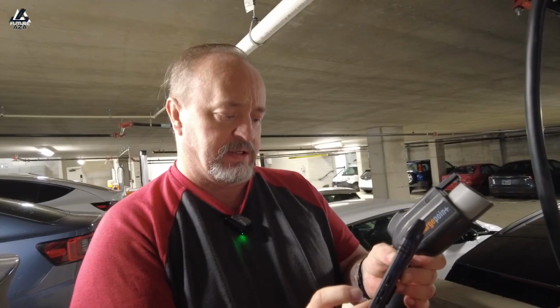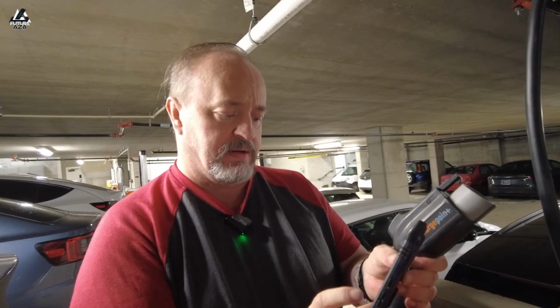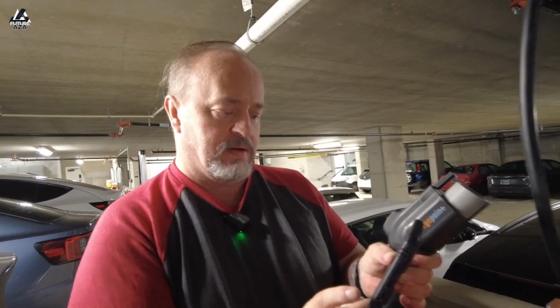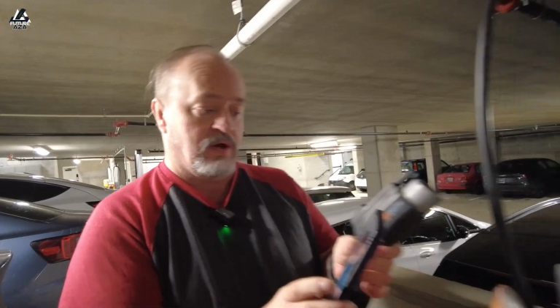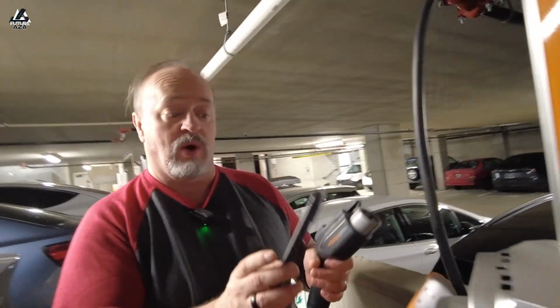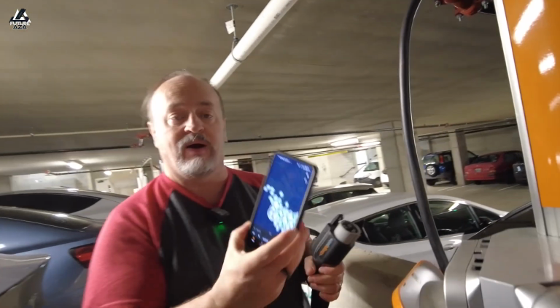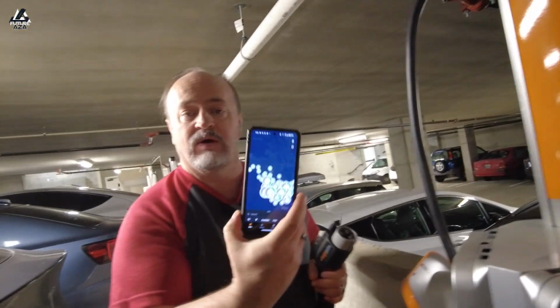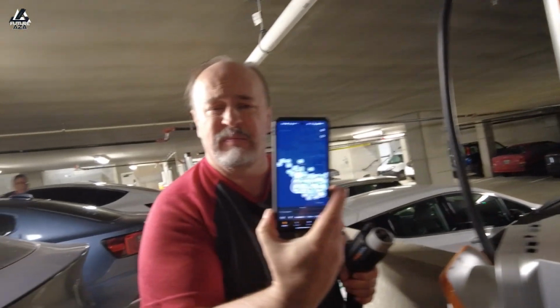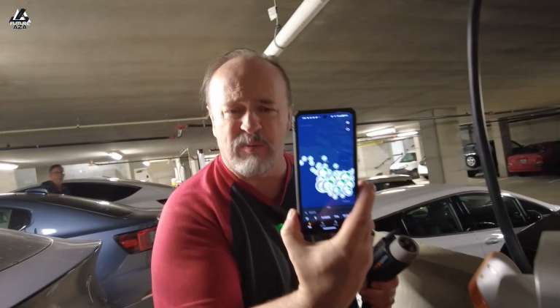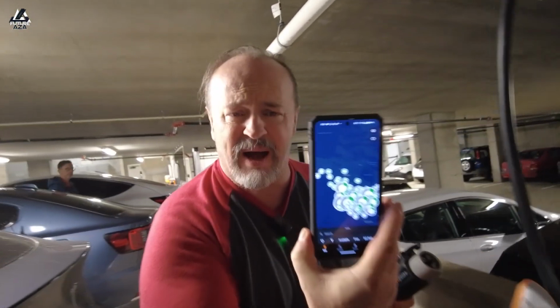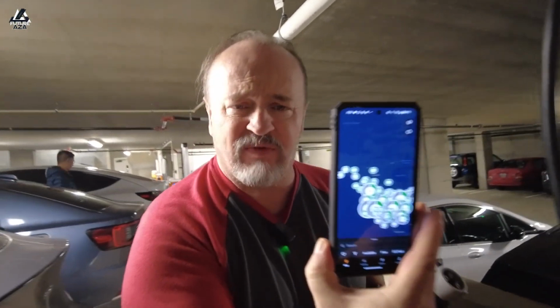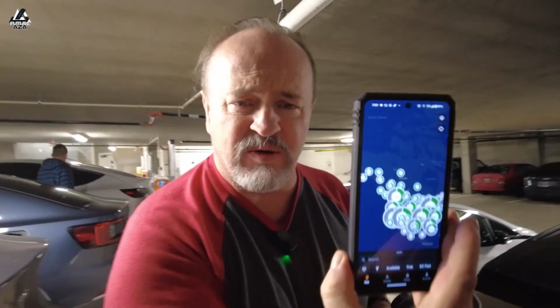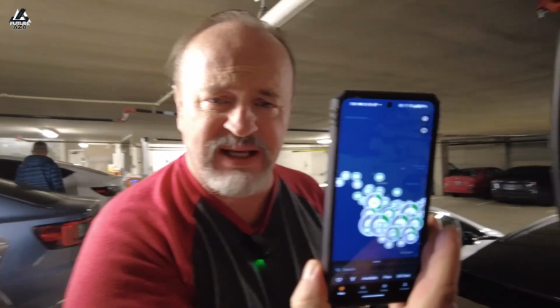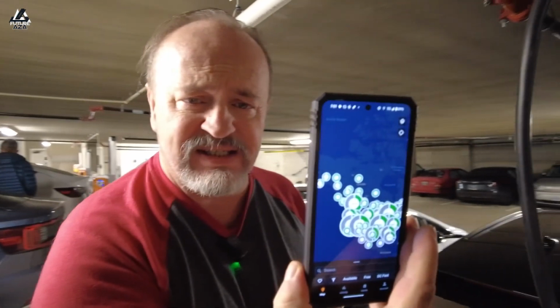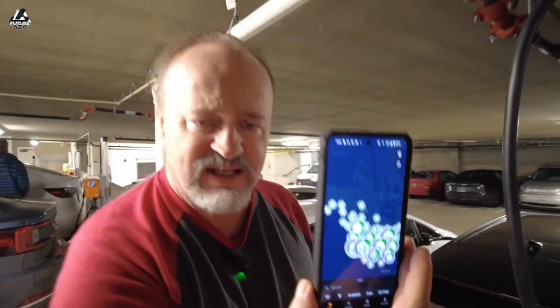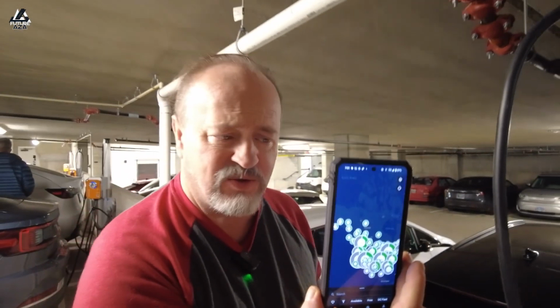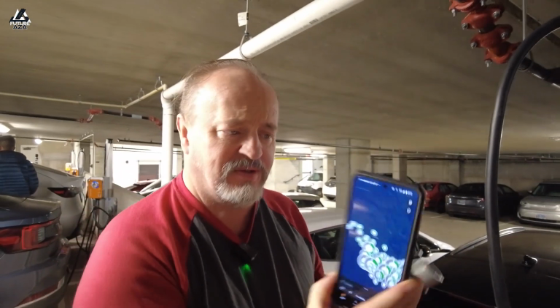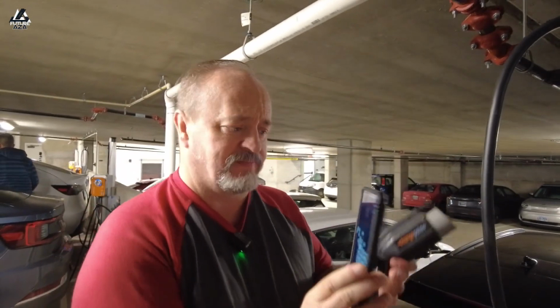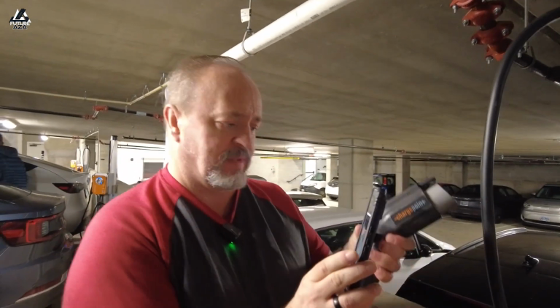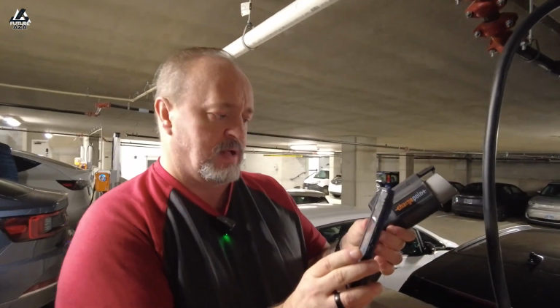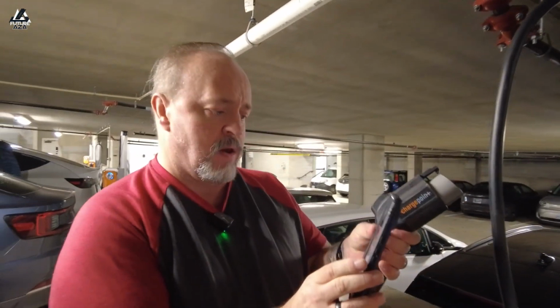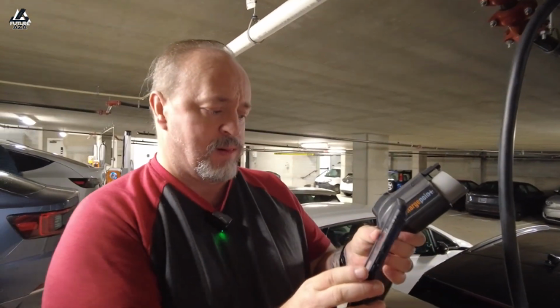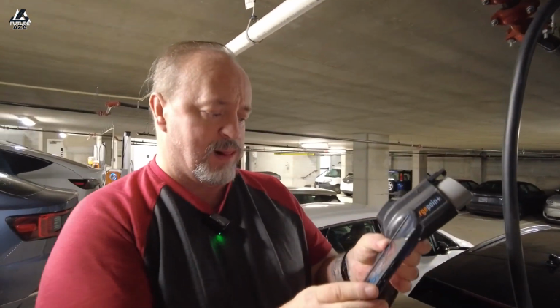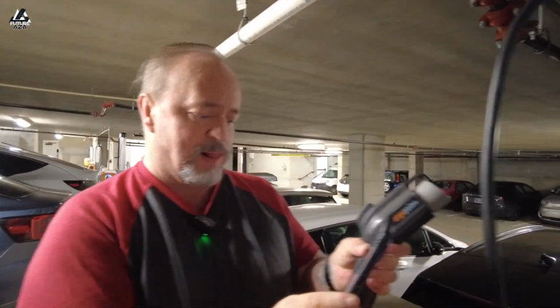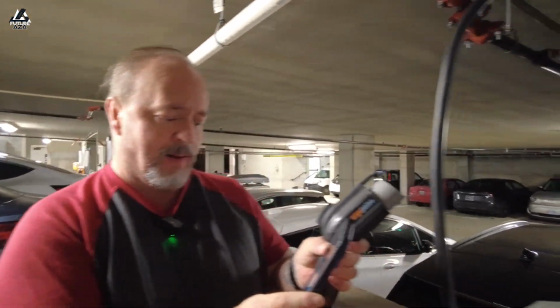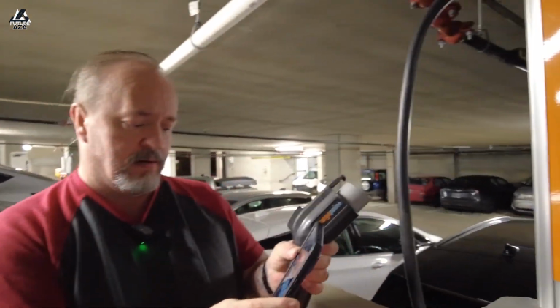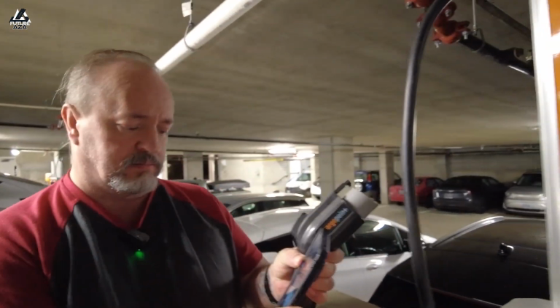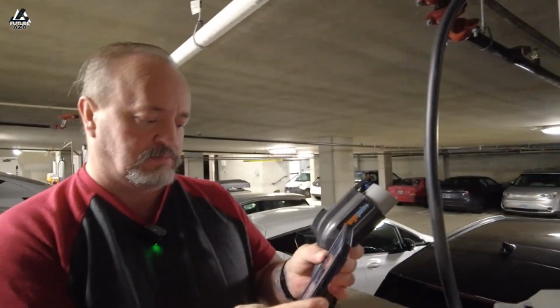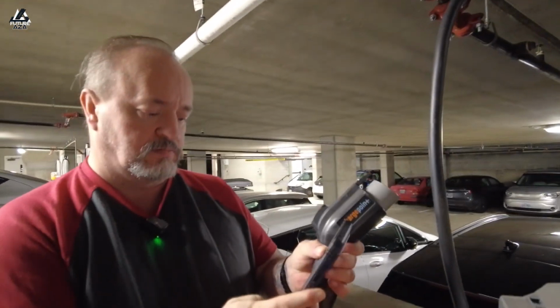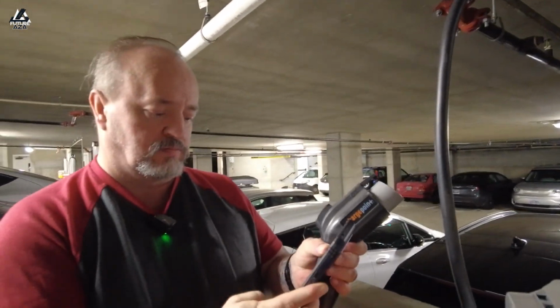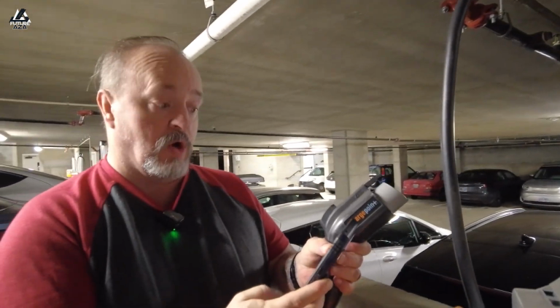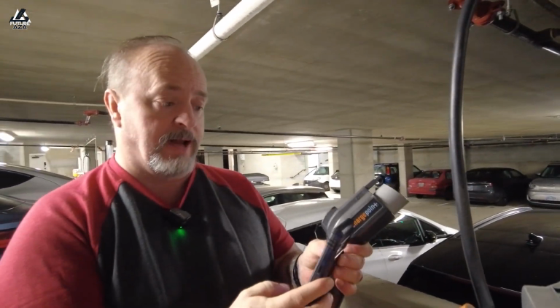Wow, a big map of all the places — that's cool. There are, I think, hundreds of thousands — maybe 500,000 — ChargePoint locations.